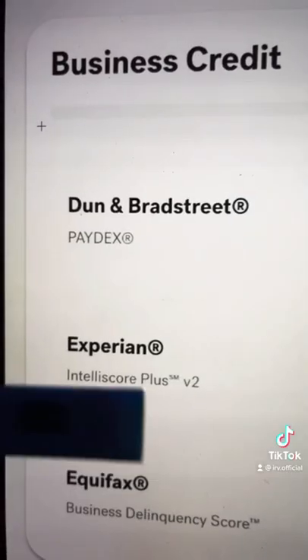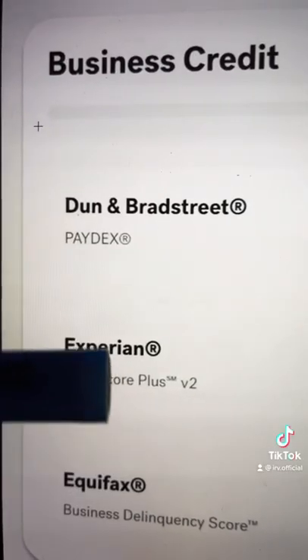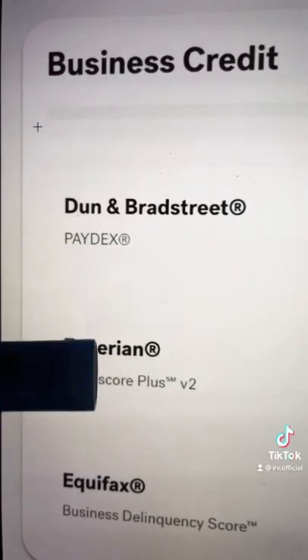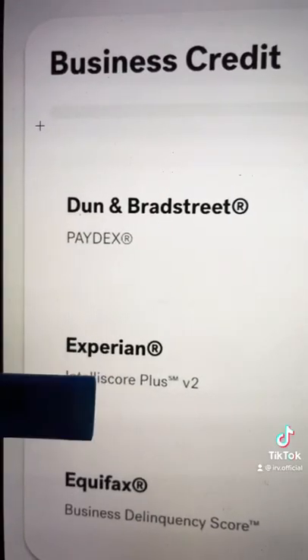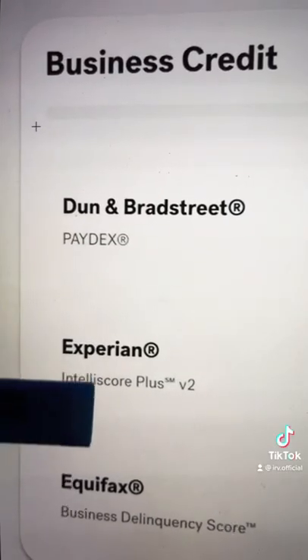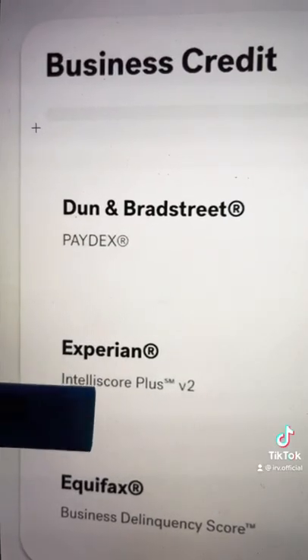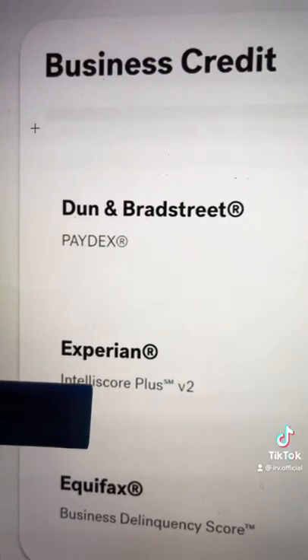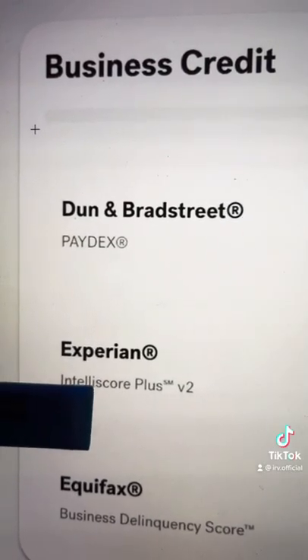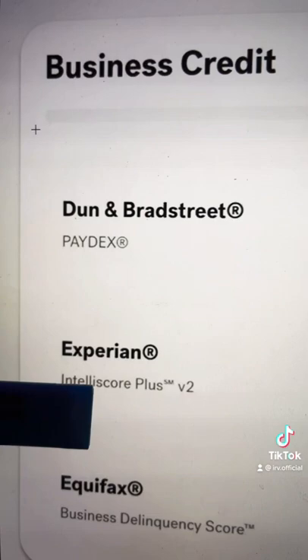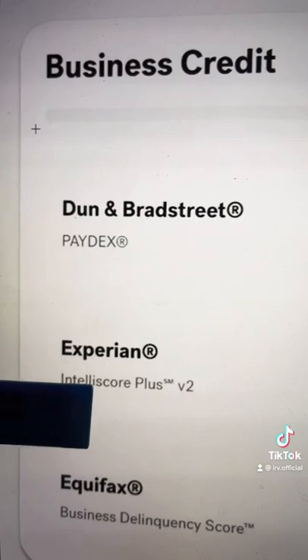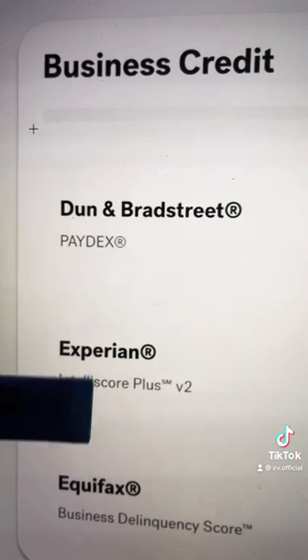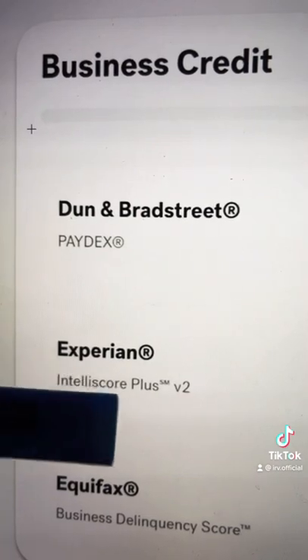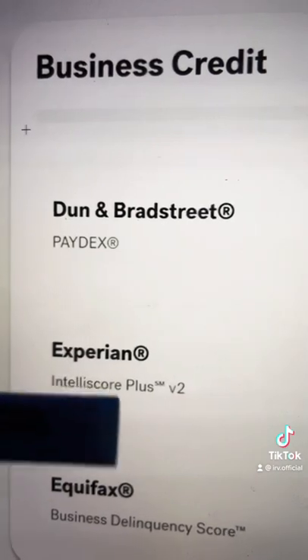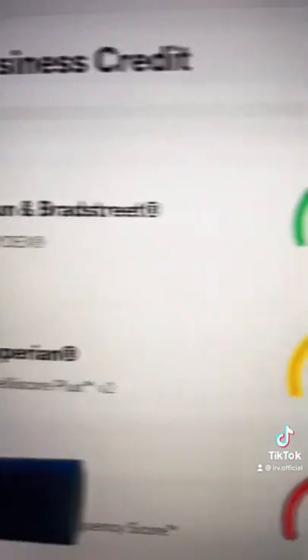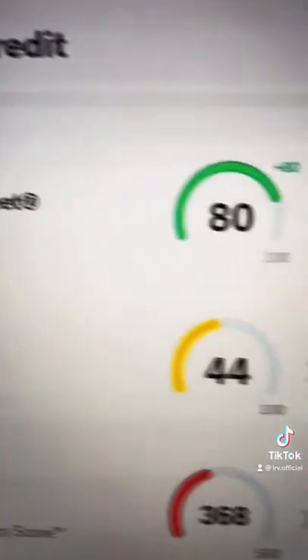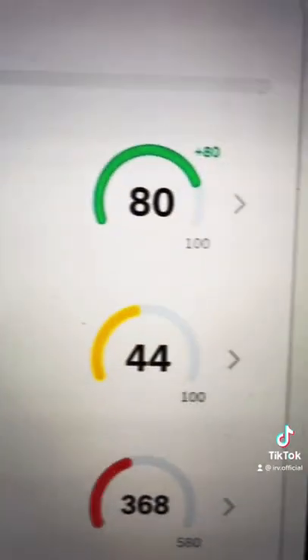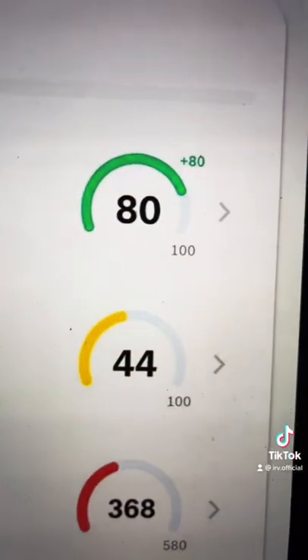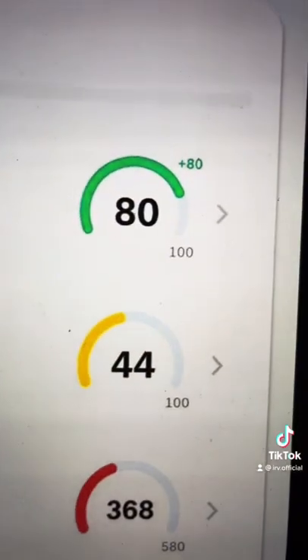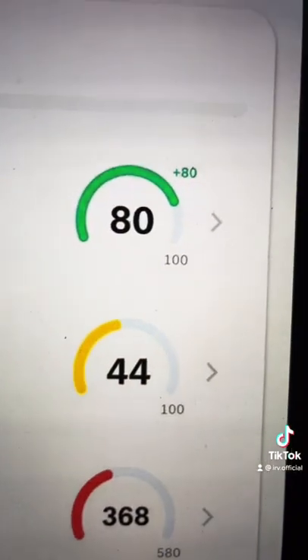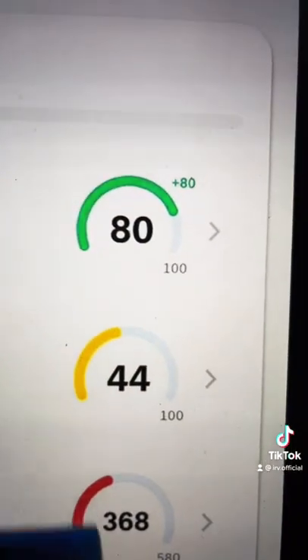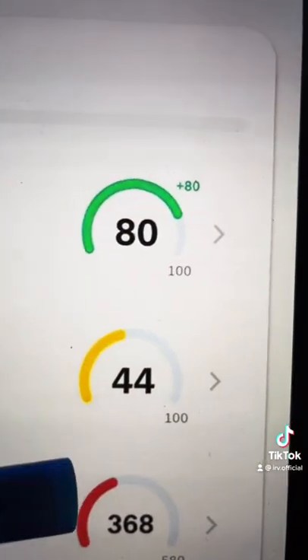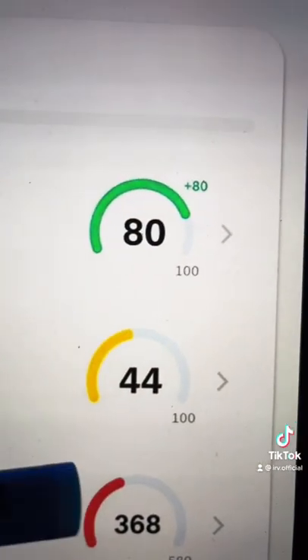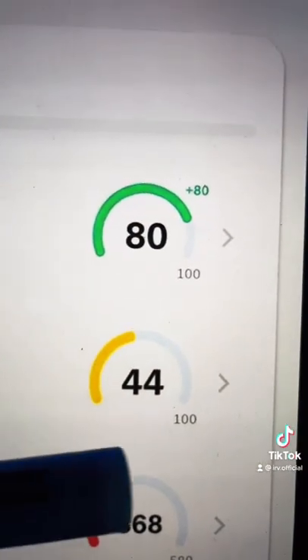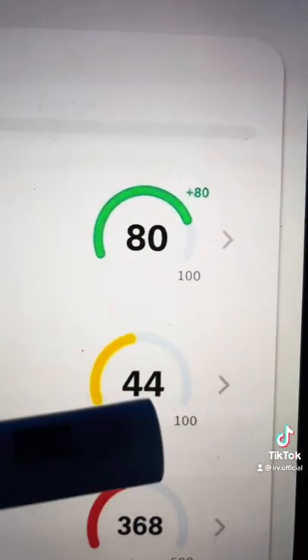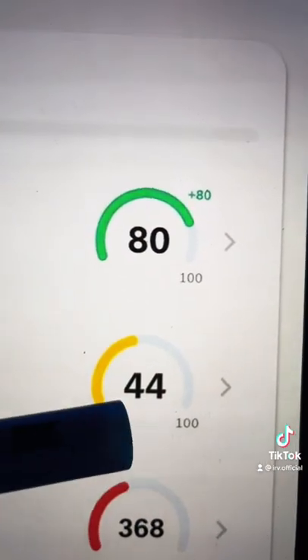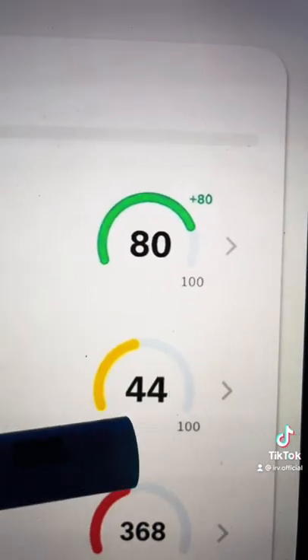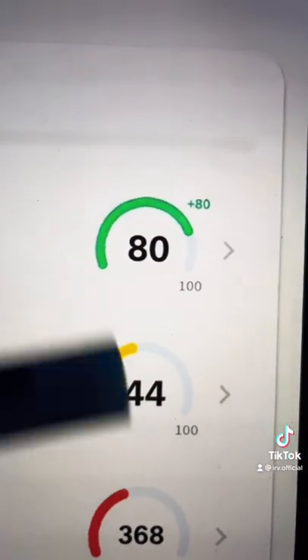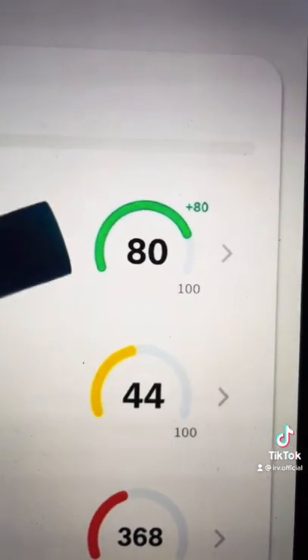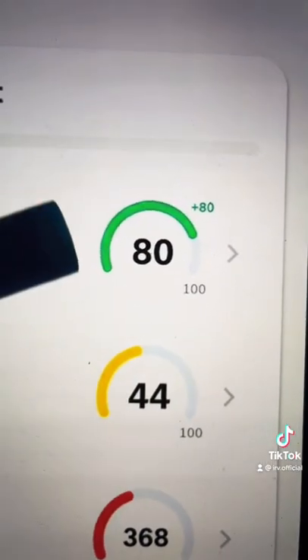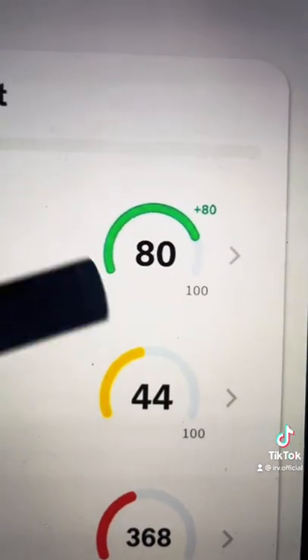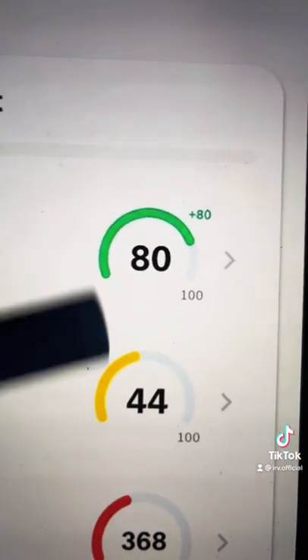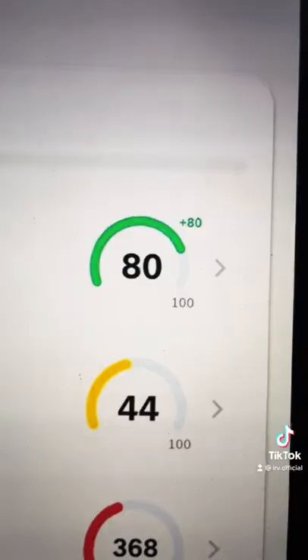A lot of underwriters are going to go off of your IntelliScore, which is your Experian score, and it goes from 0 to 100 — just like your paydex score.